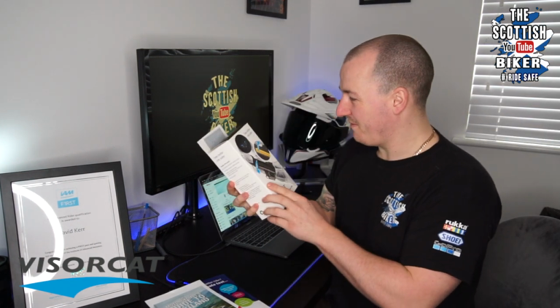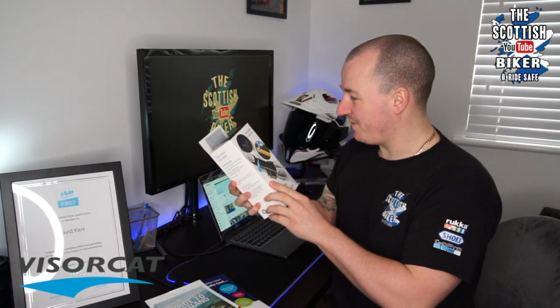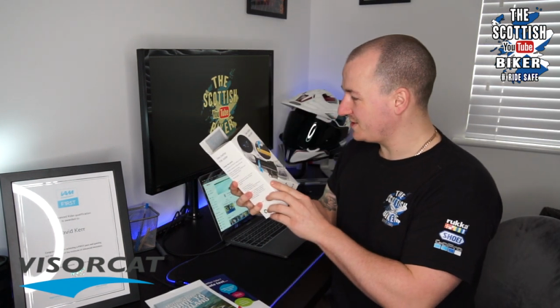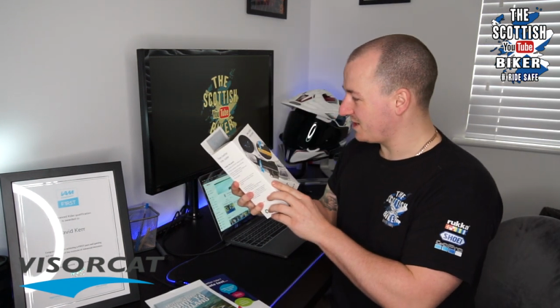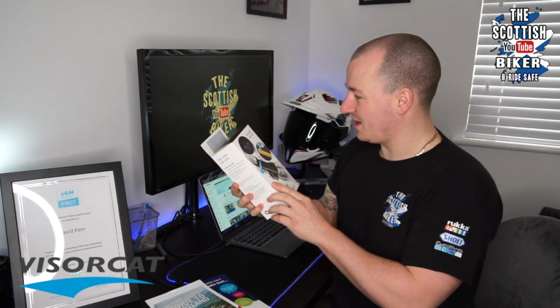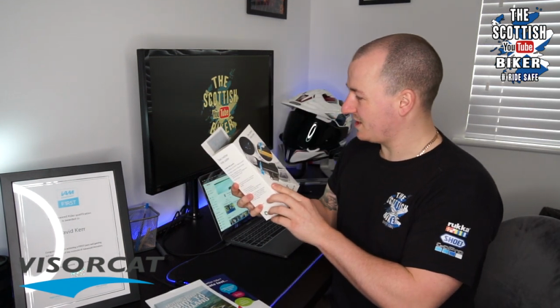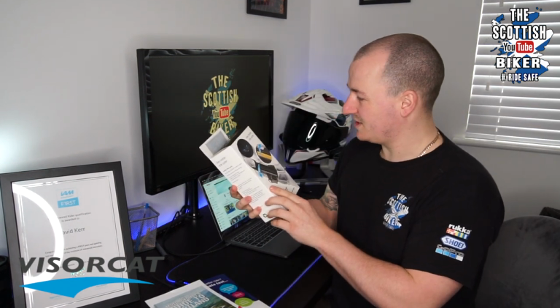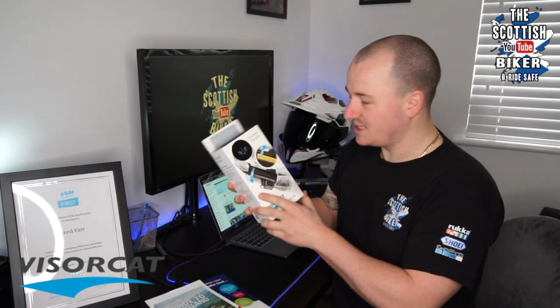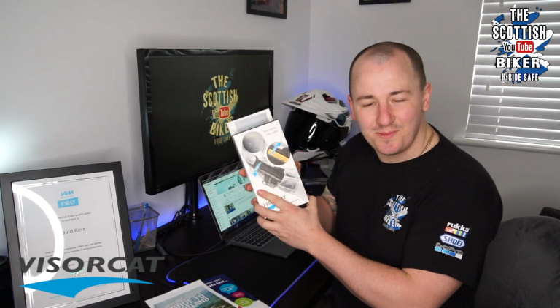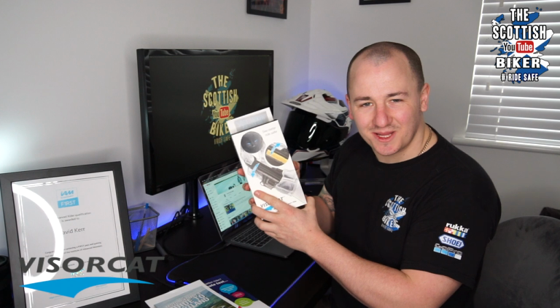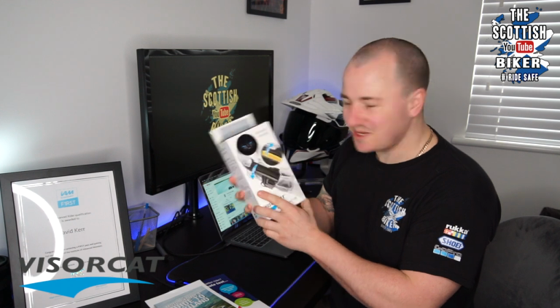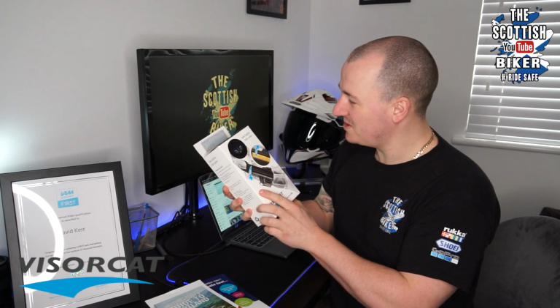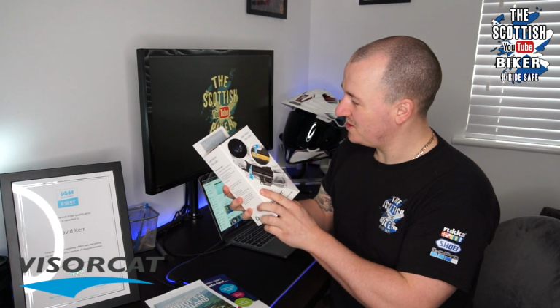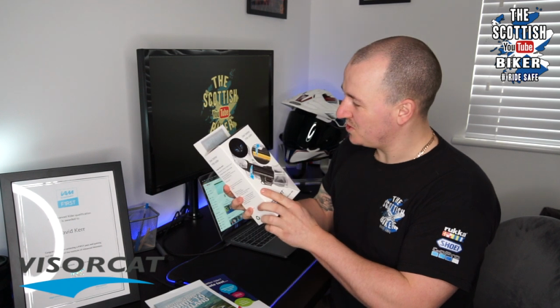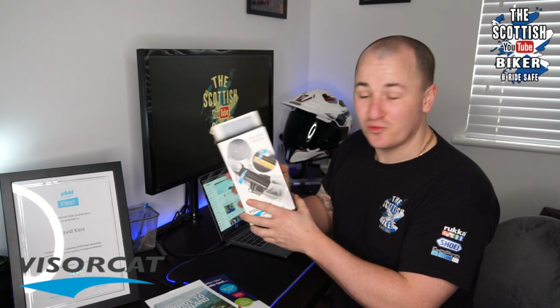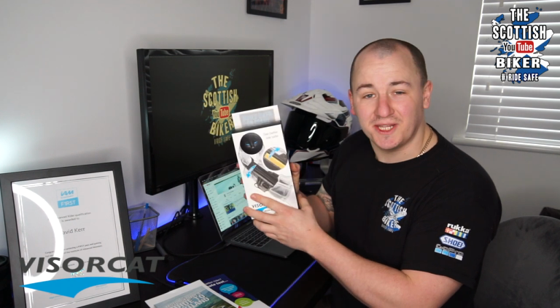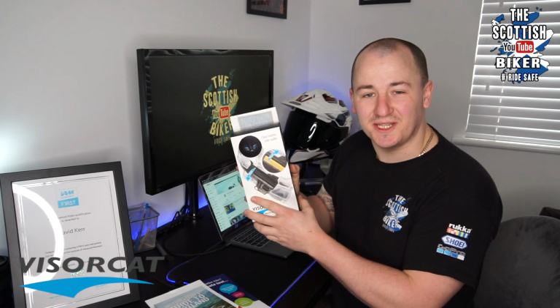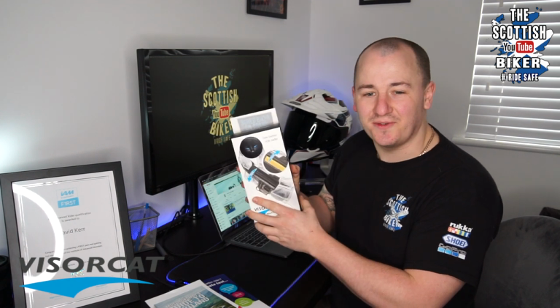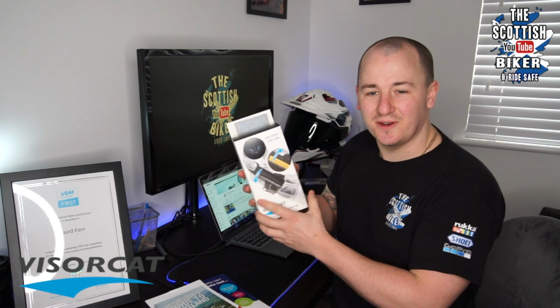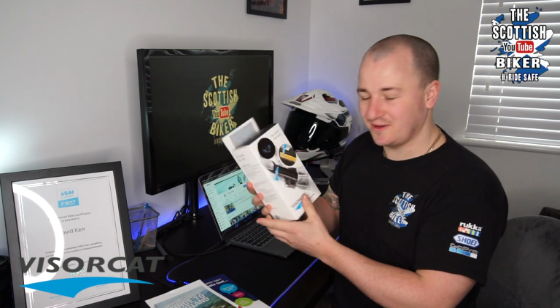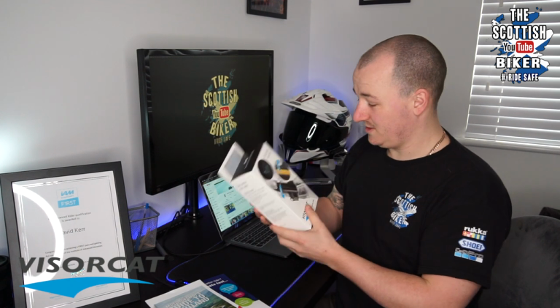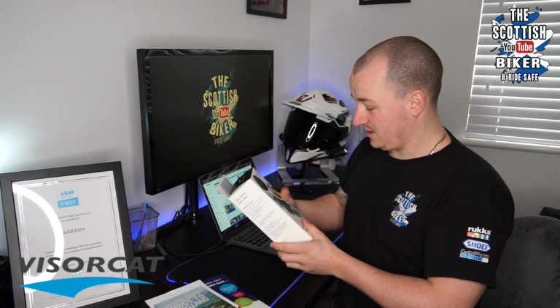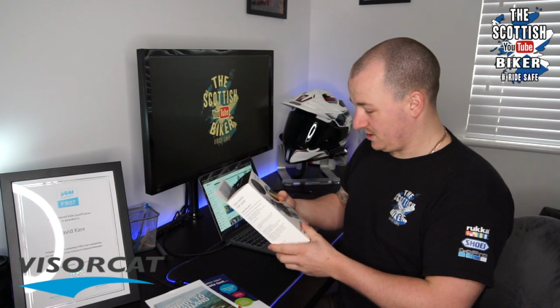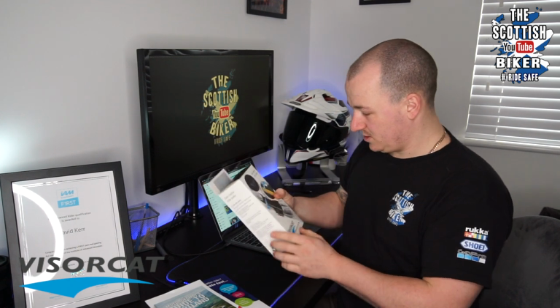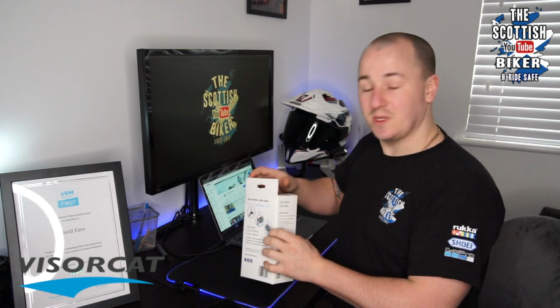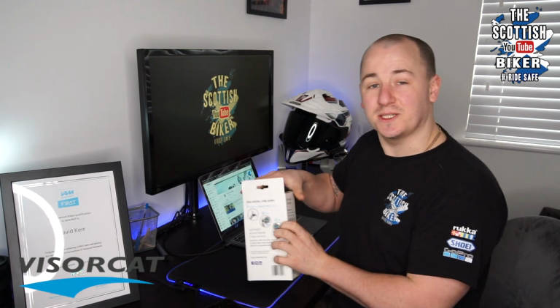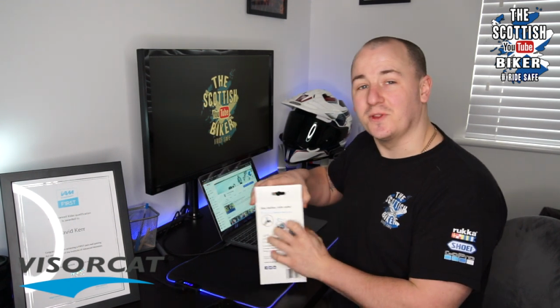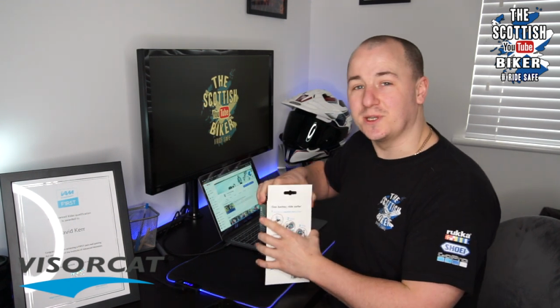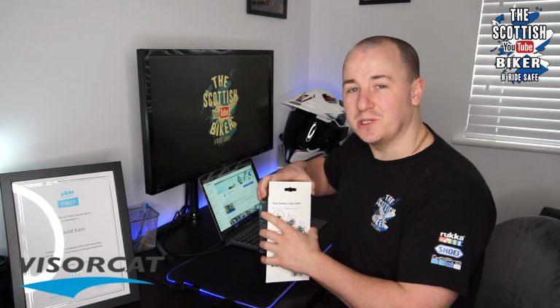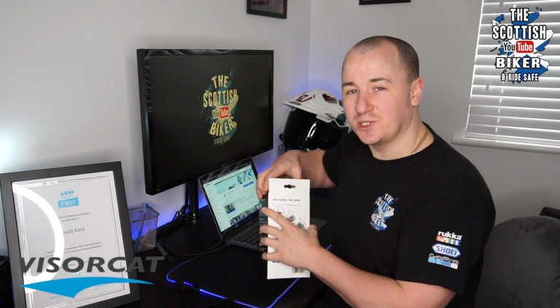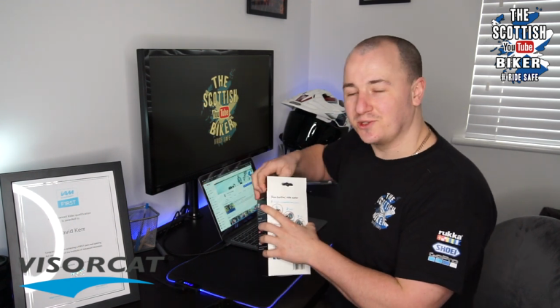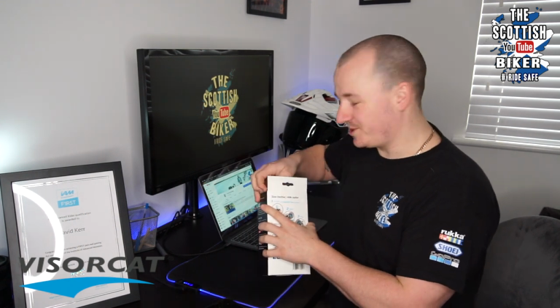VisorCat — 'See better, ride safer.' Let's have a look and see what's included.